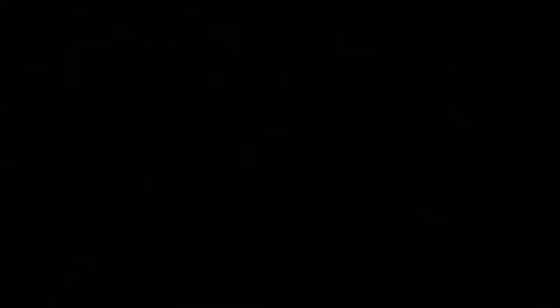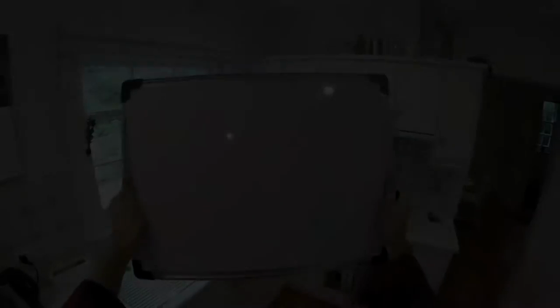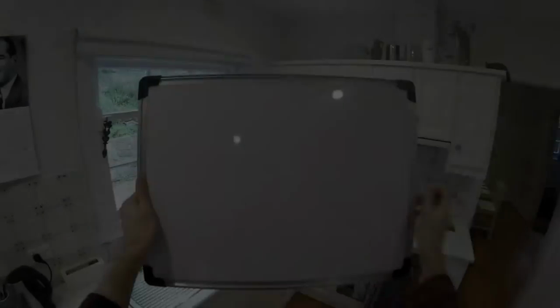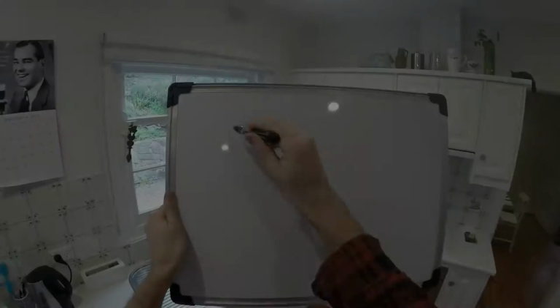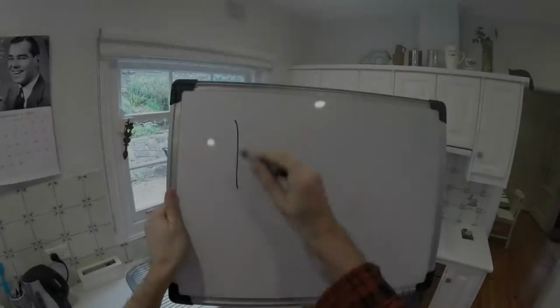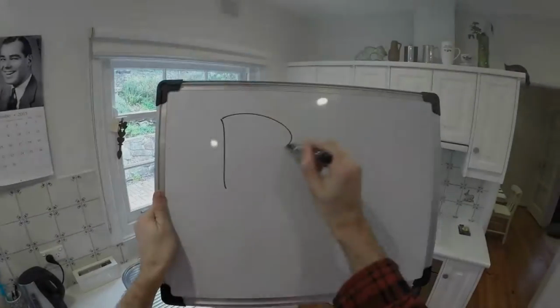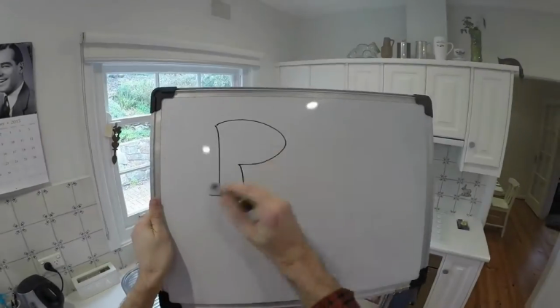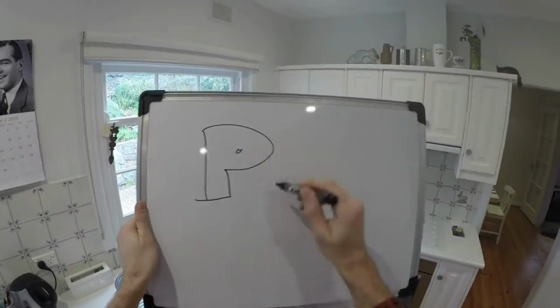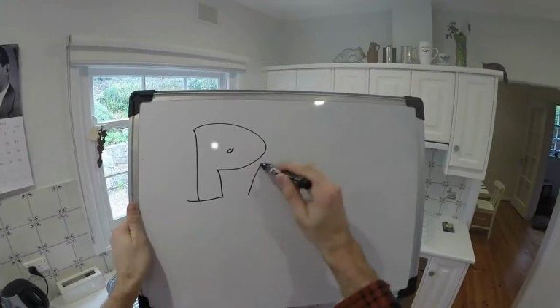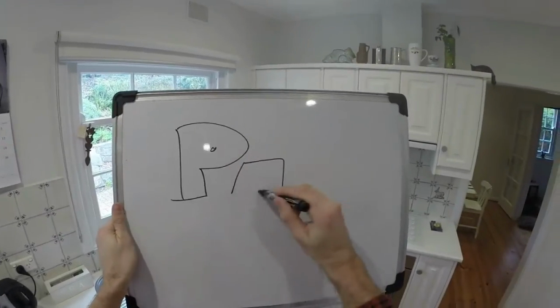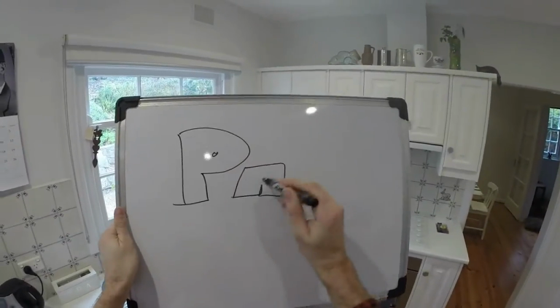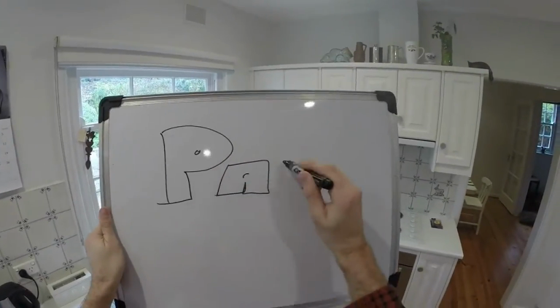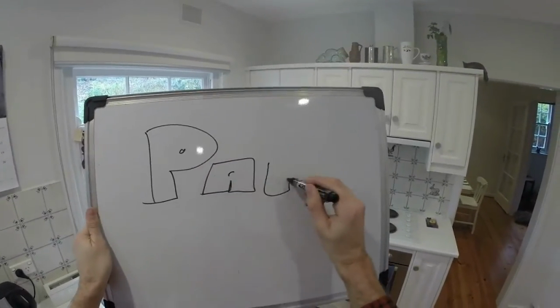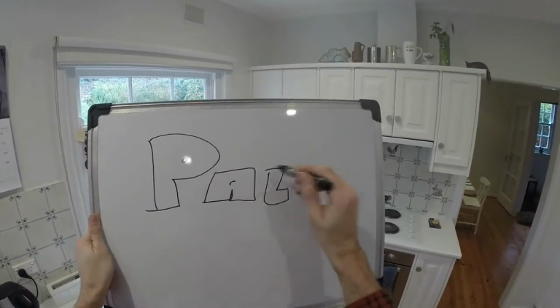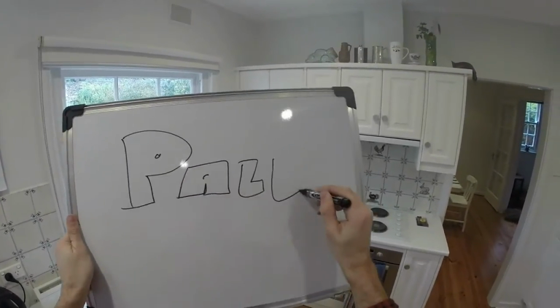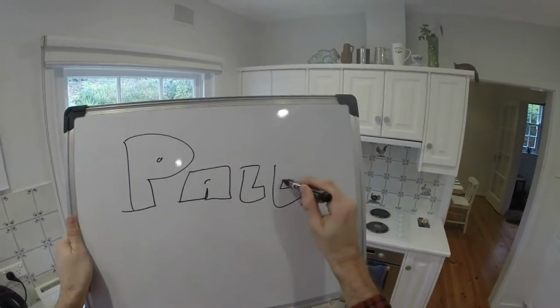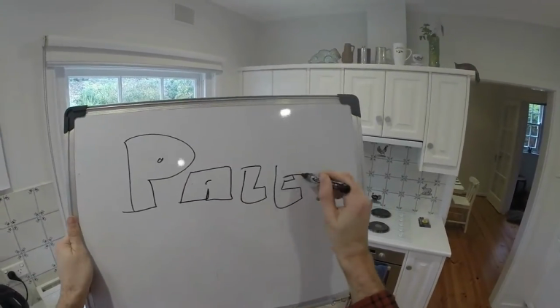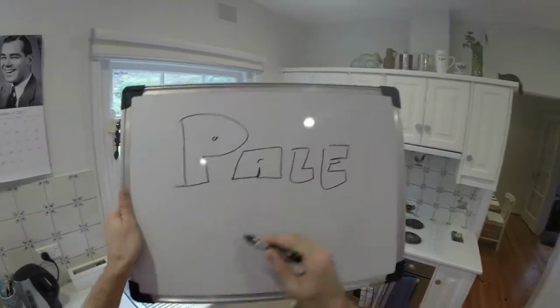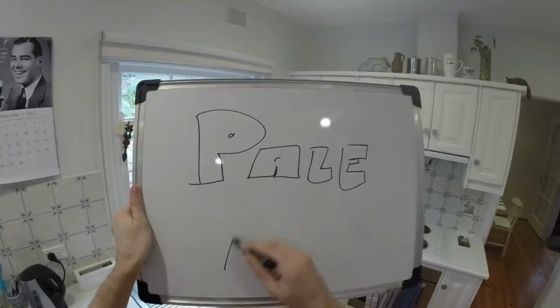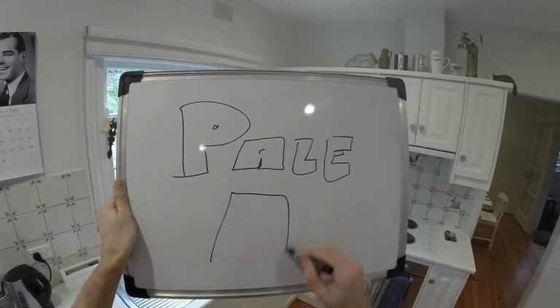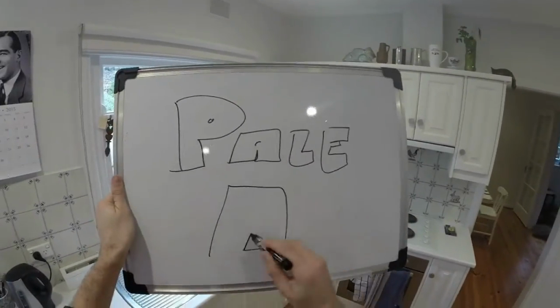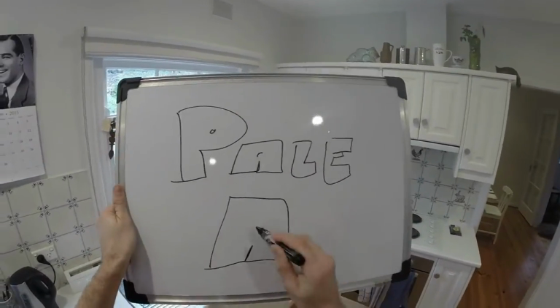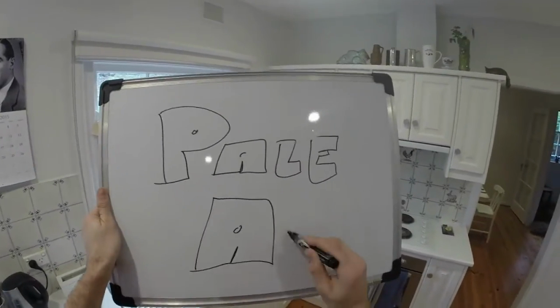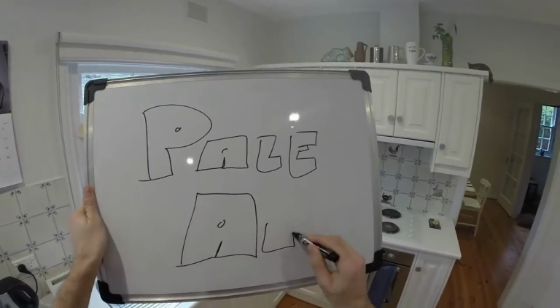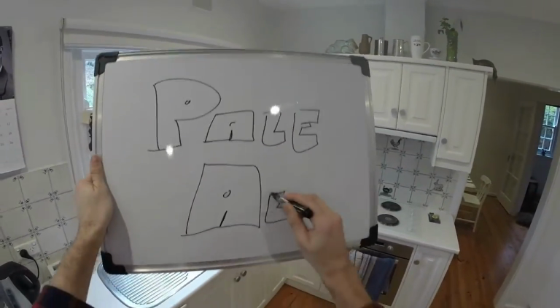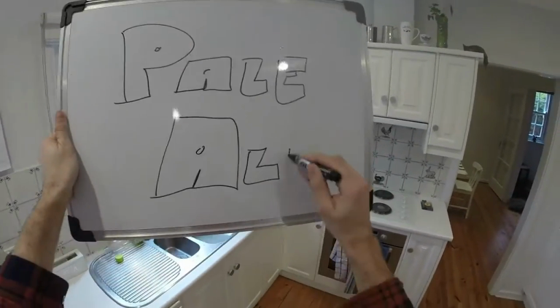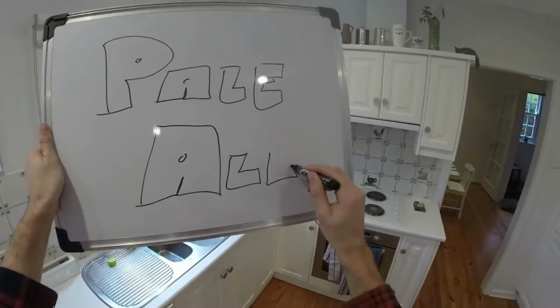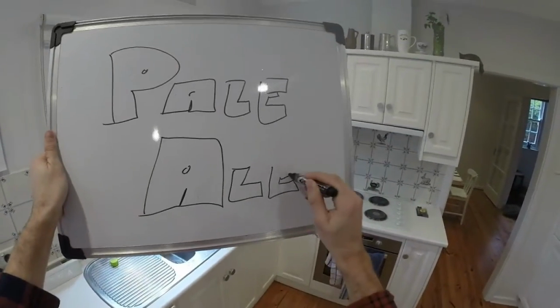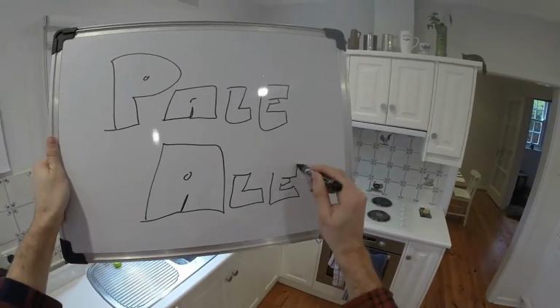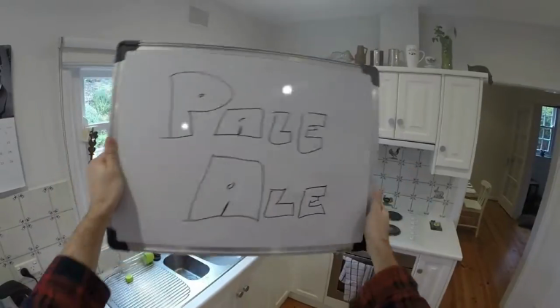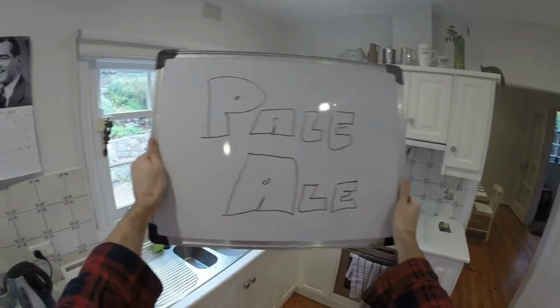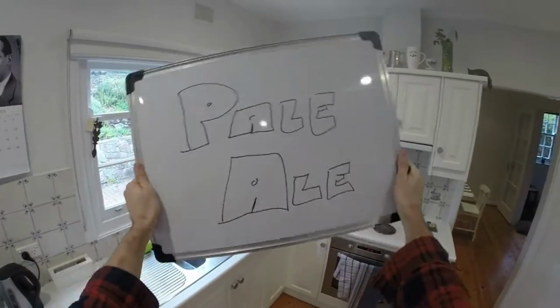Hi everyone, welcome to Fast Homebrew. Today I'm using up my leftover hops to make a hoppy pale ale.